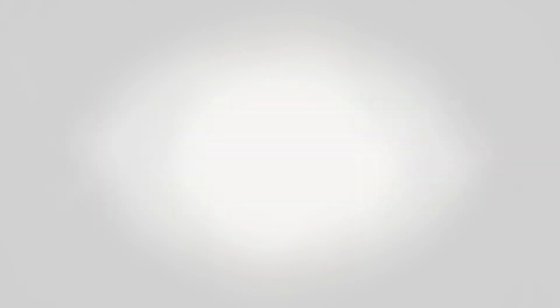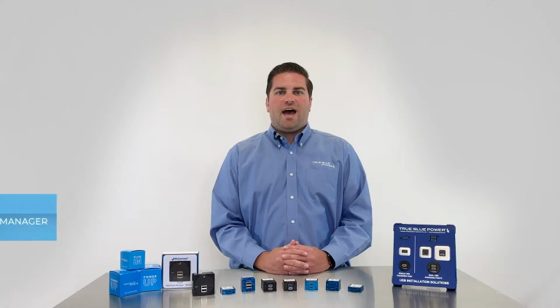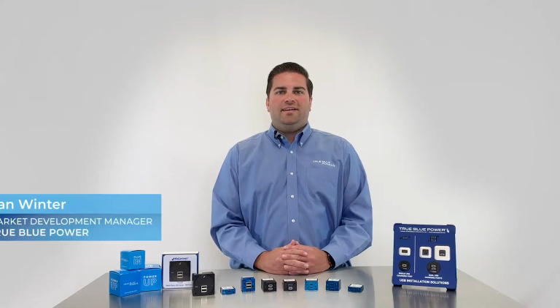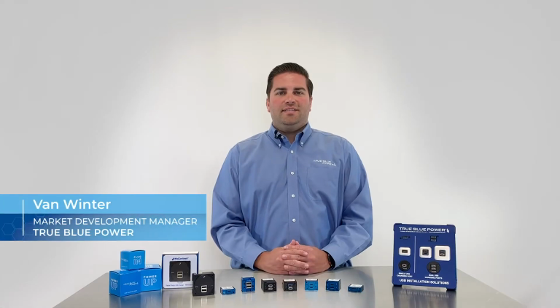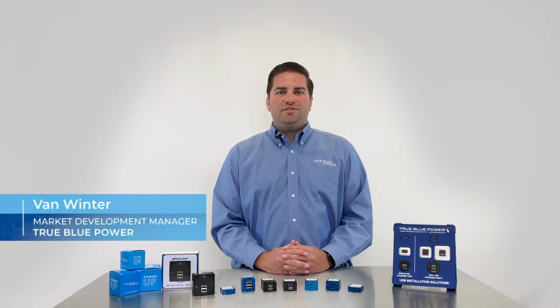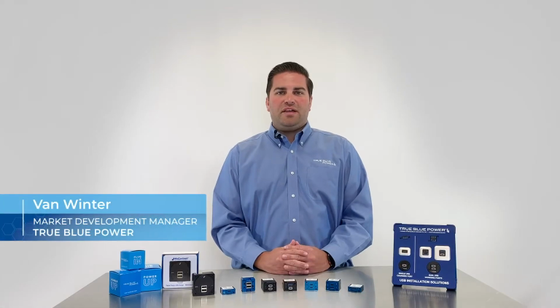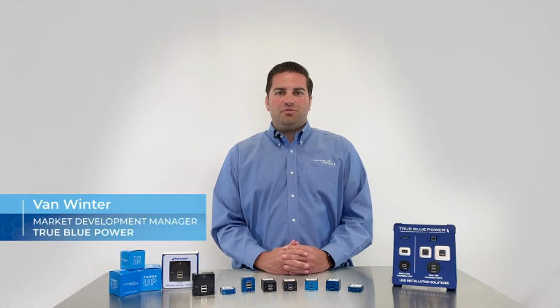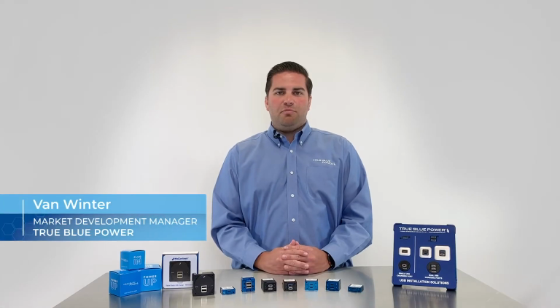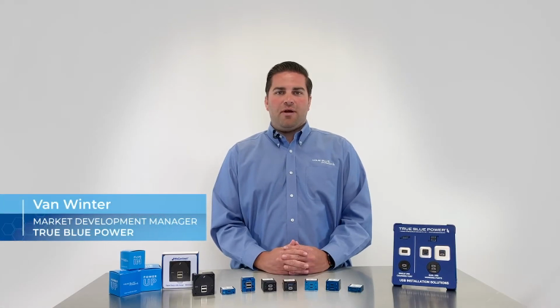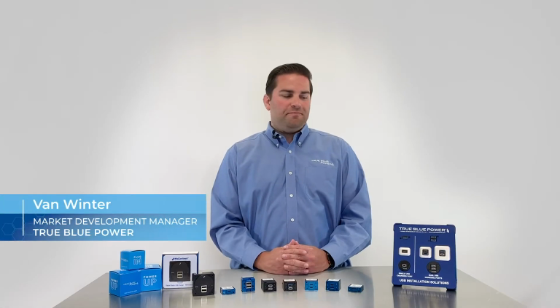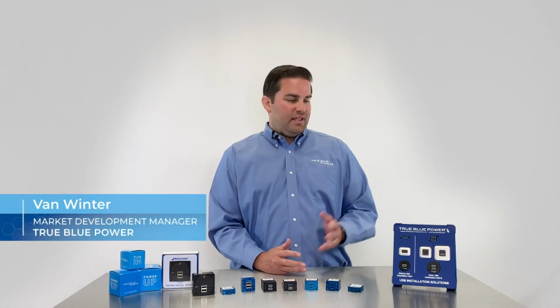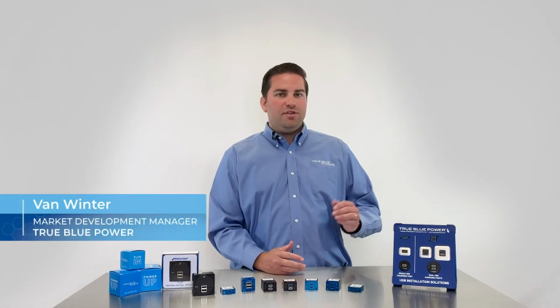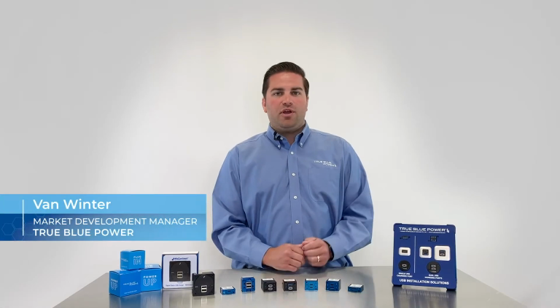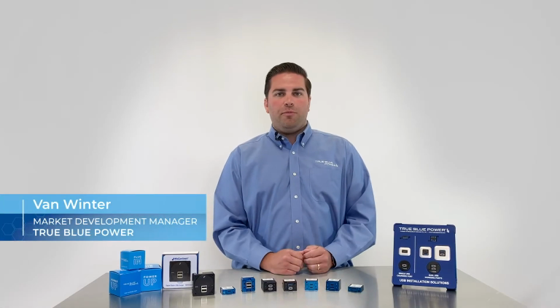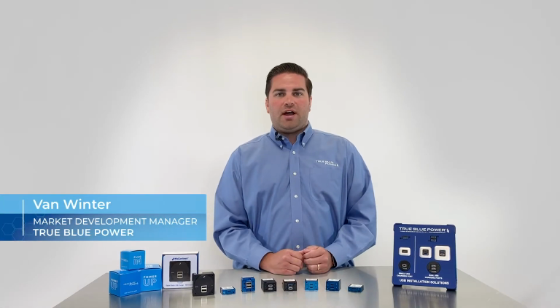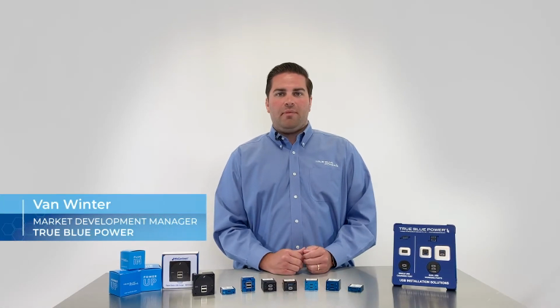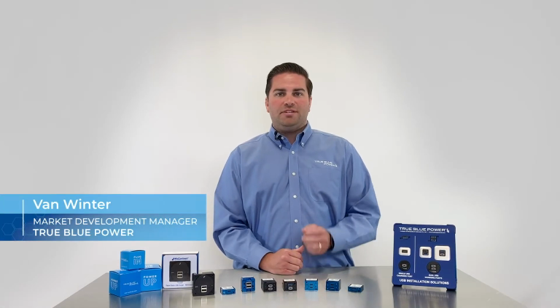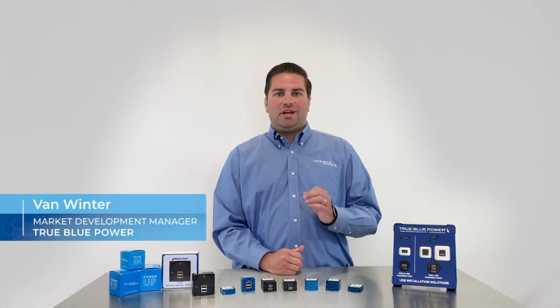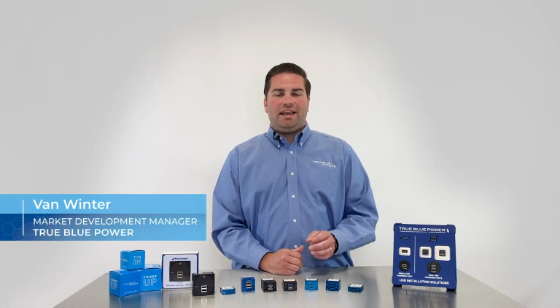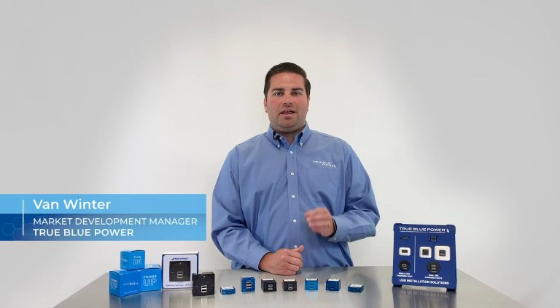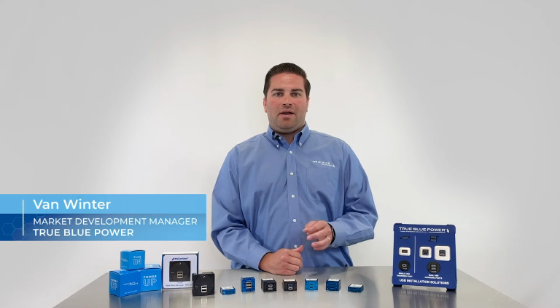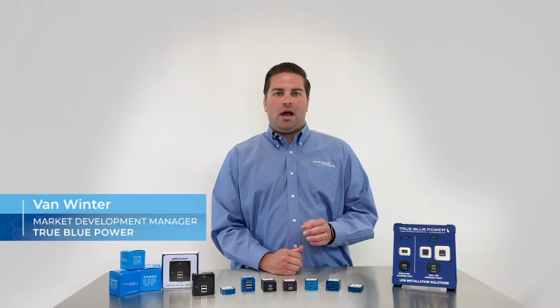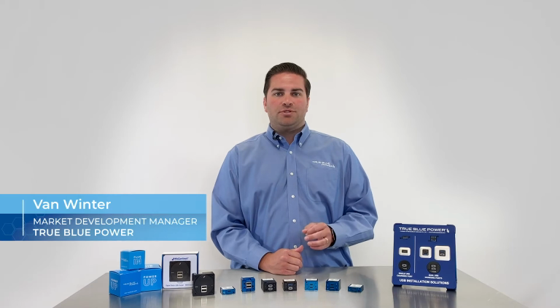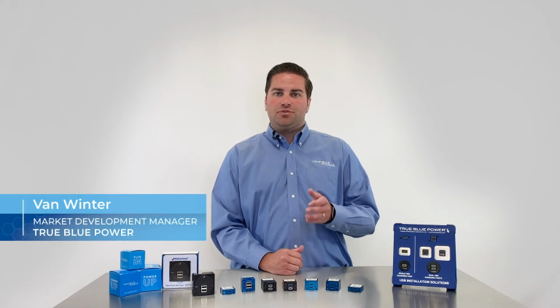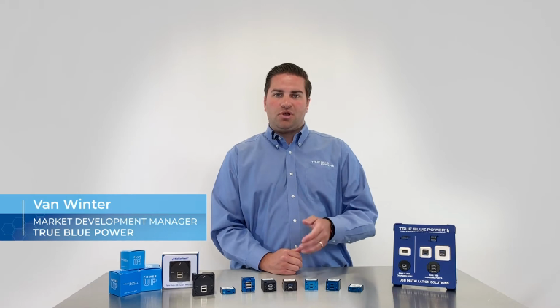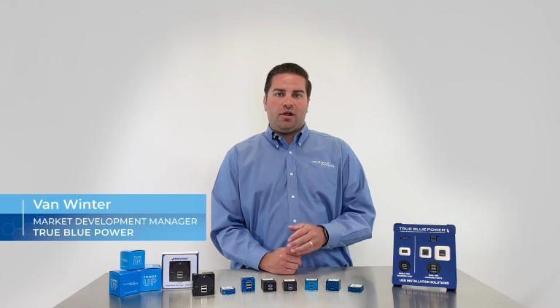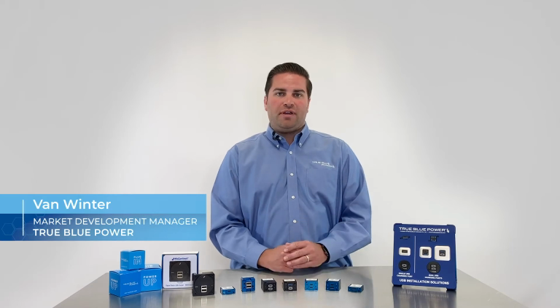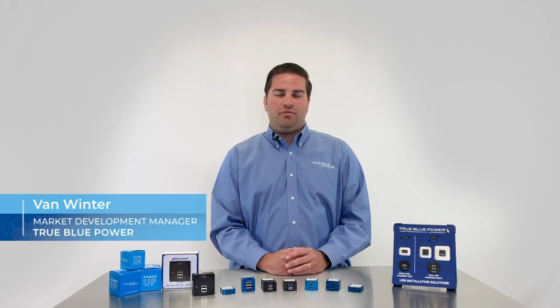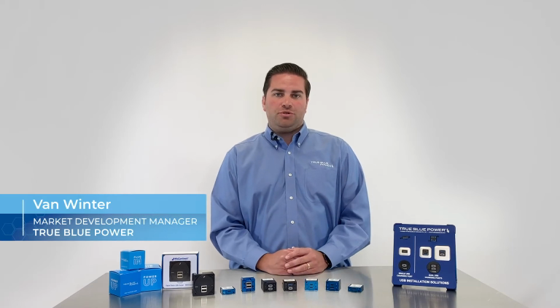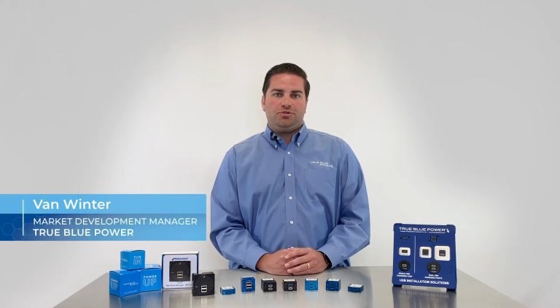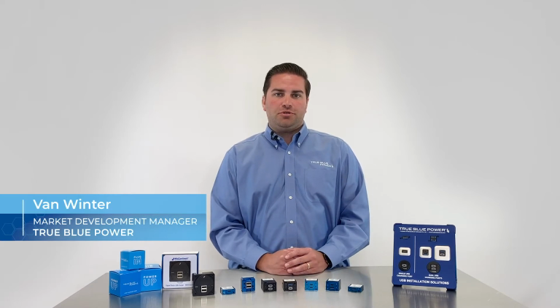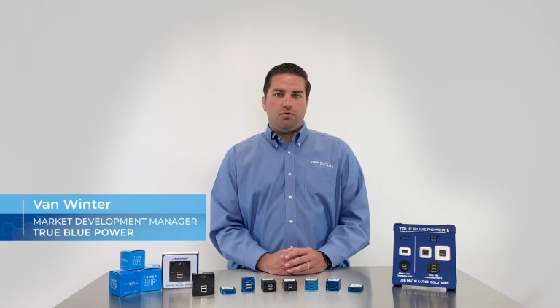Hi, this is Van from True Blue Power. In this video we'll be talking about our different cutout and mounting options for installing our family of USB charging ports.